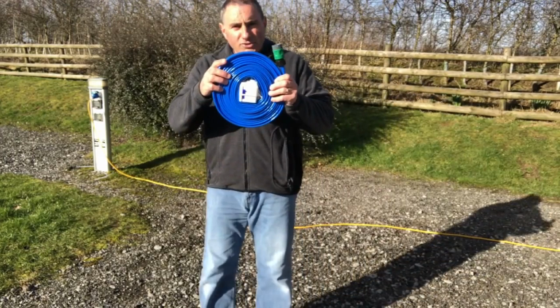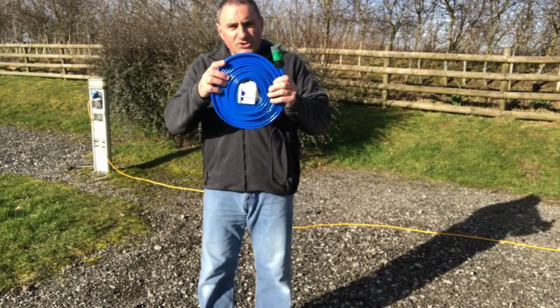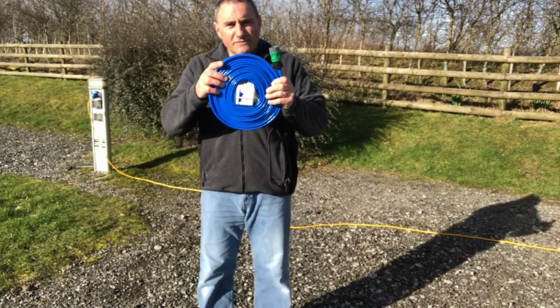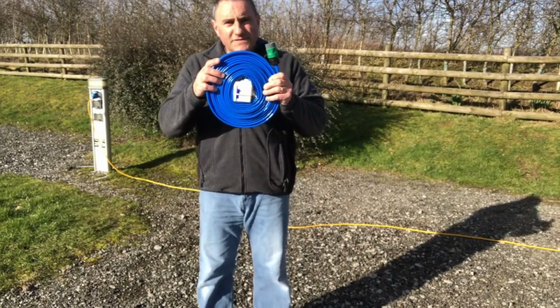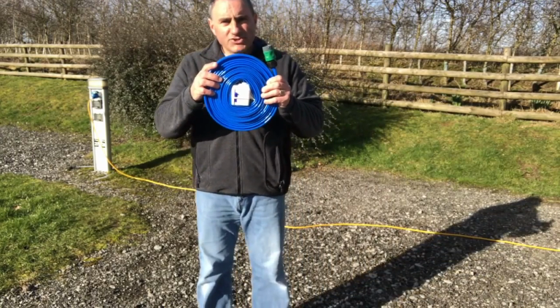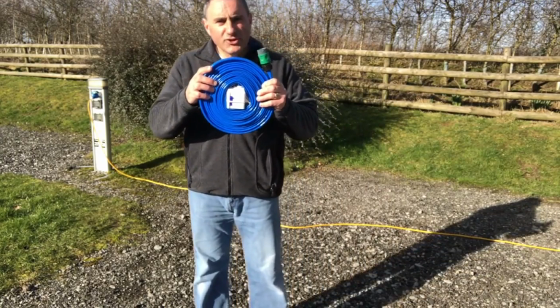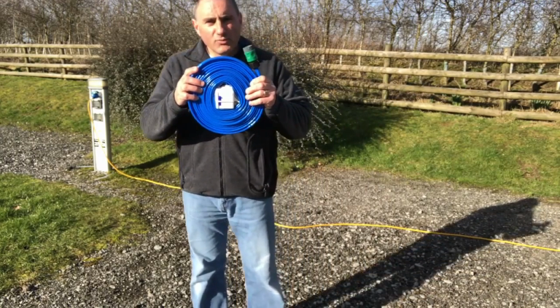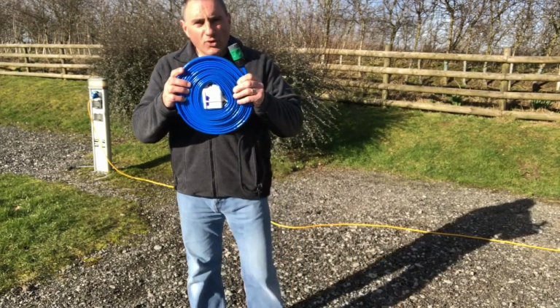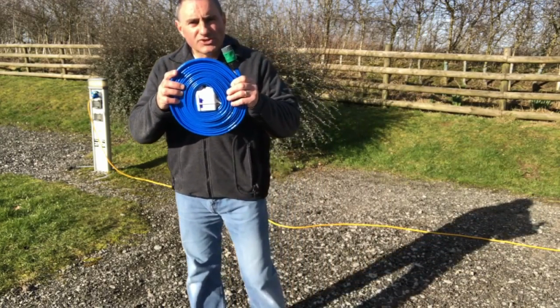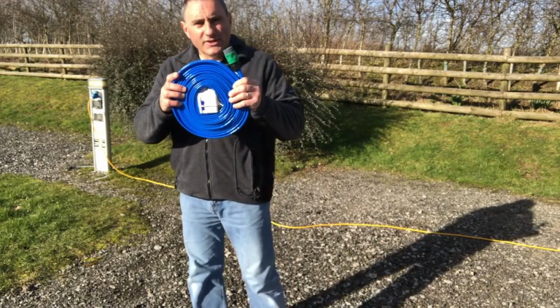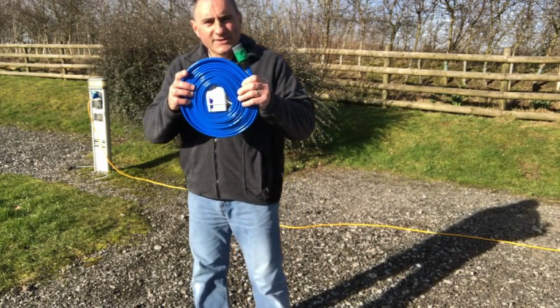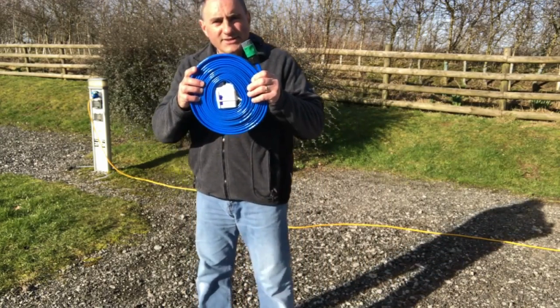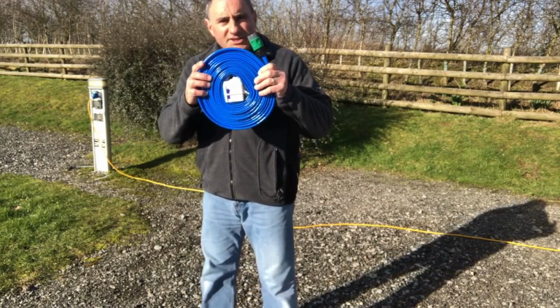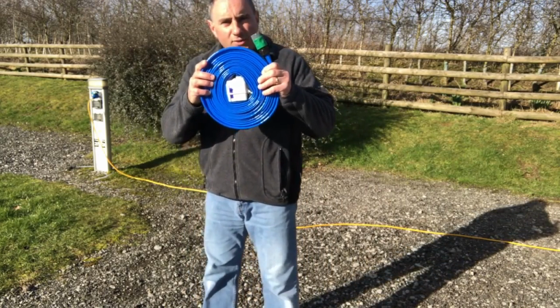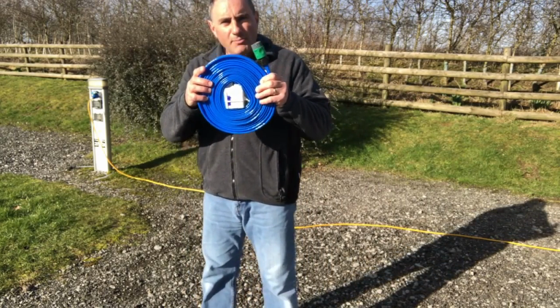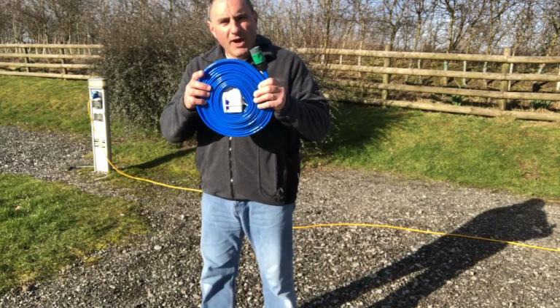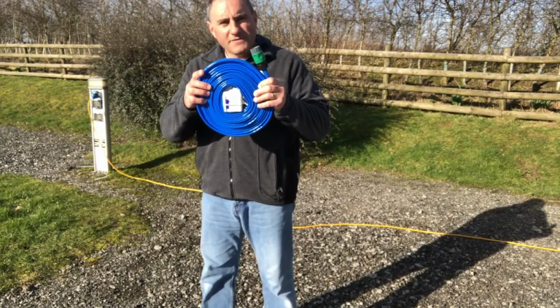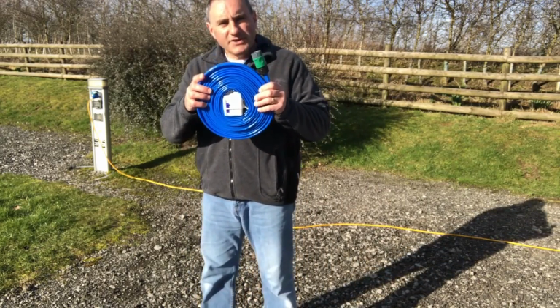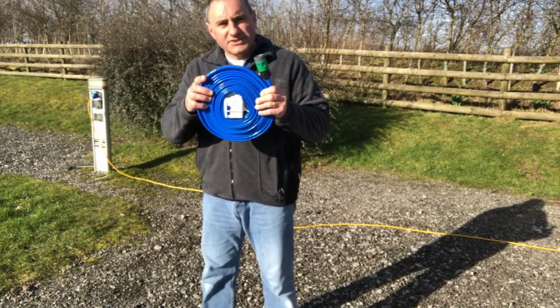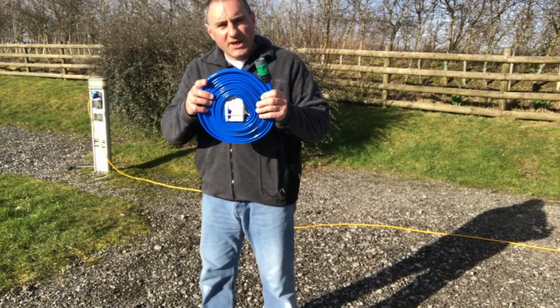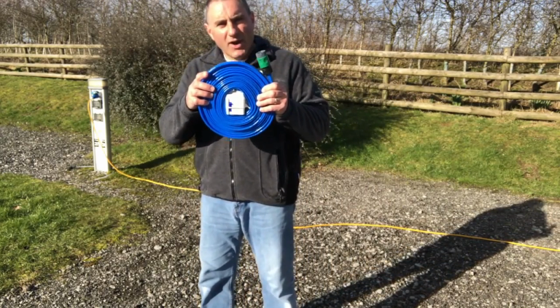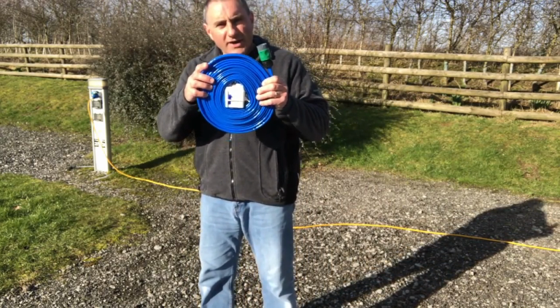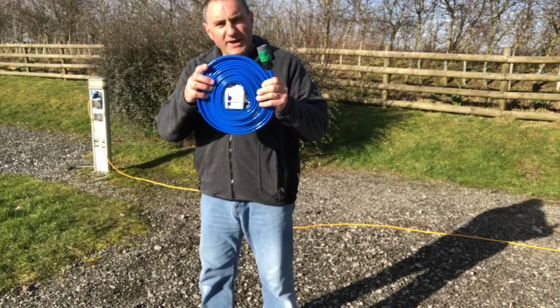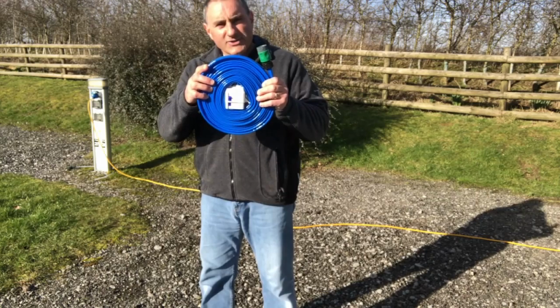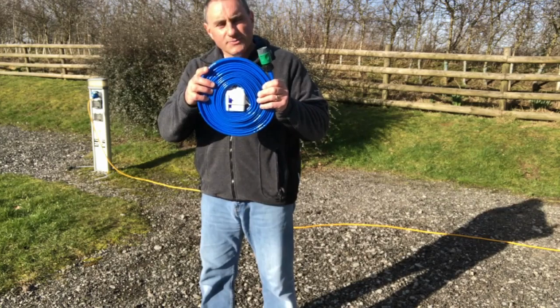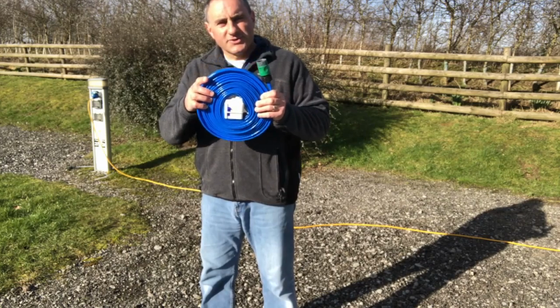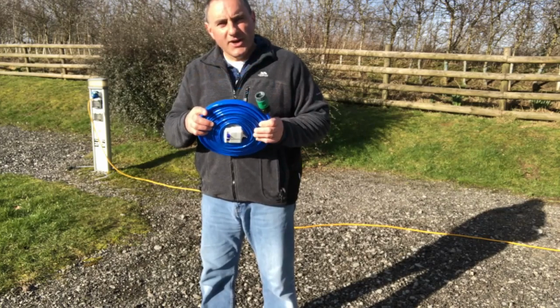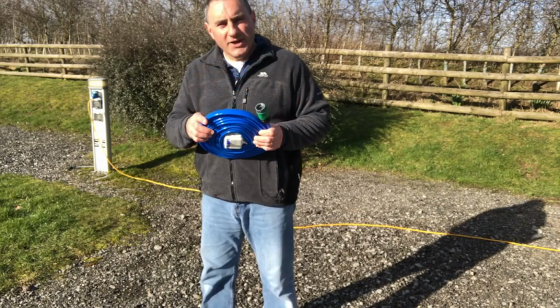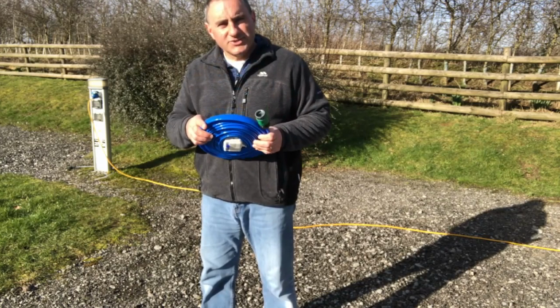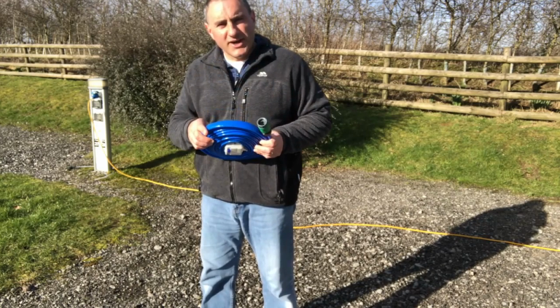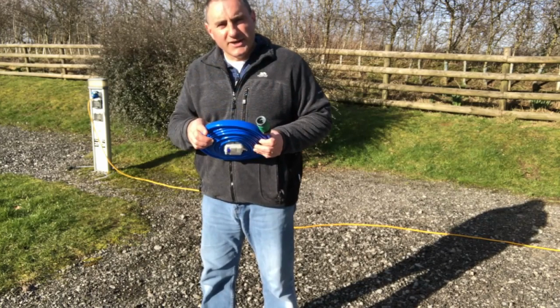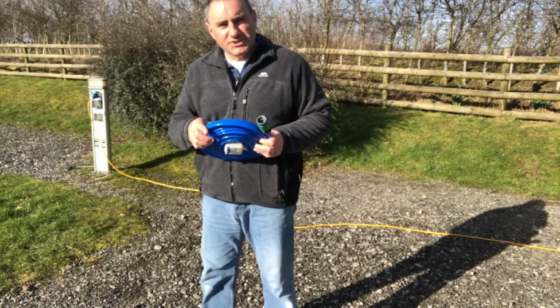Constant fresh running water. See you in part three to see how I connect up the grey waste drainage.